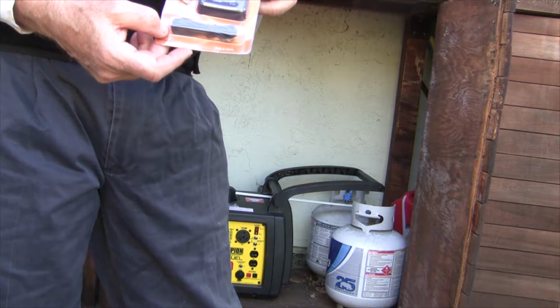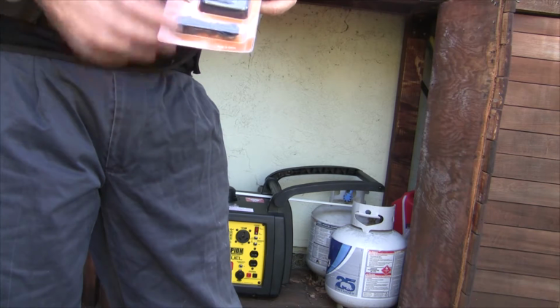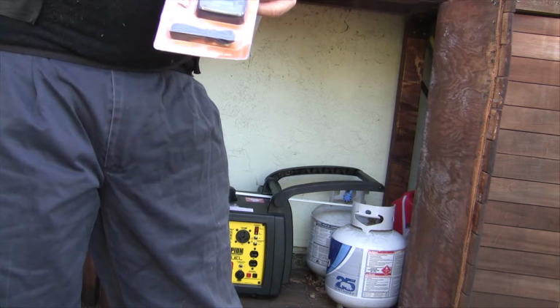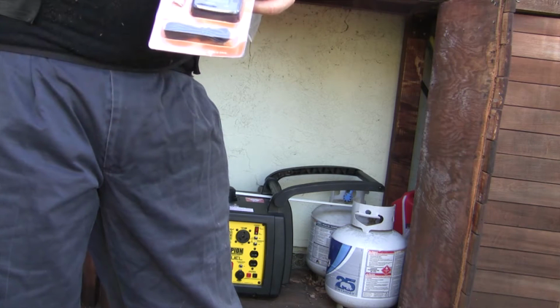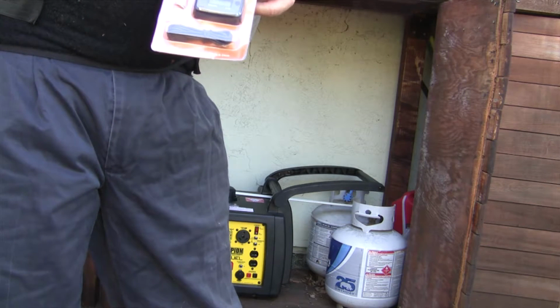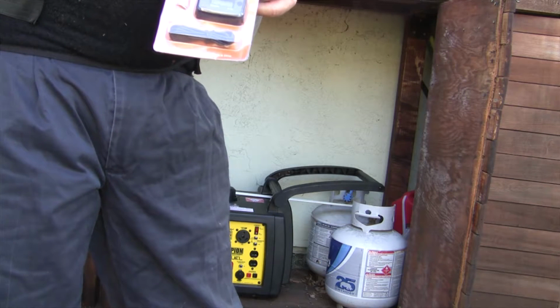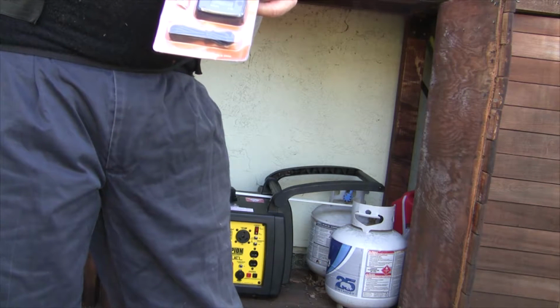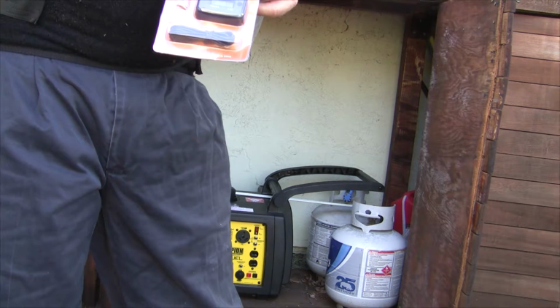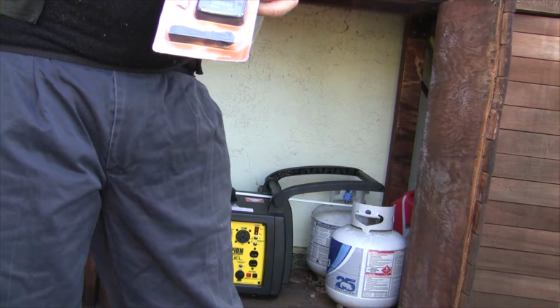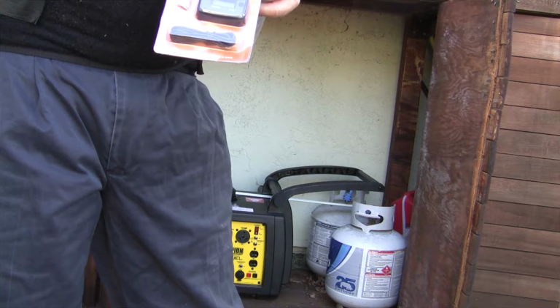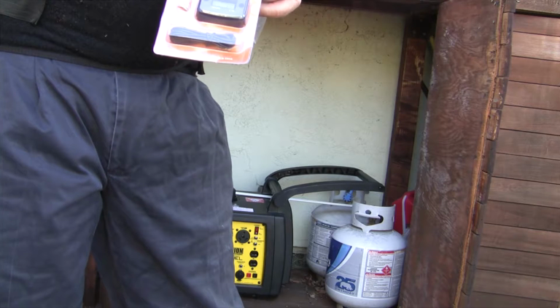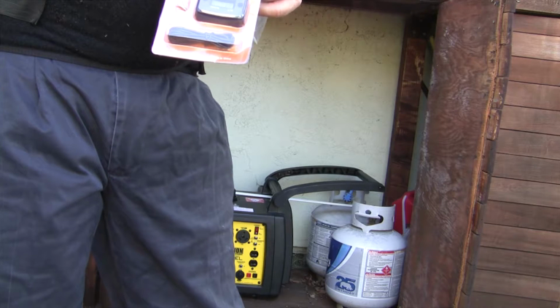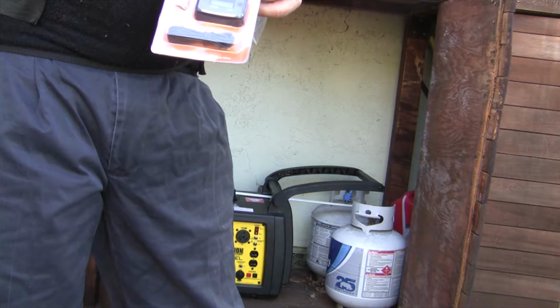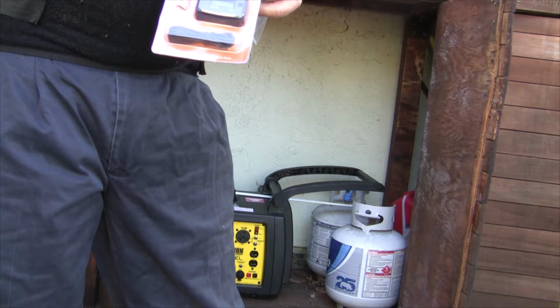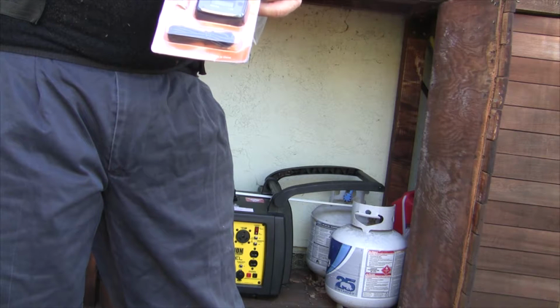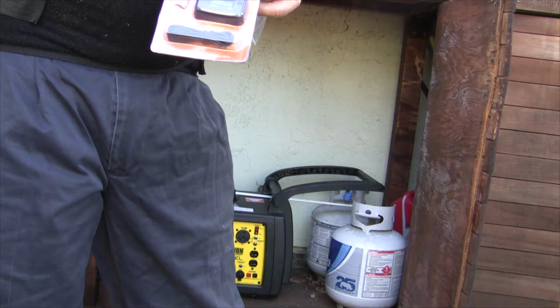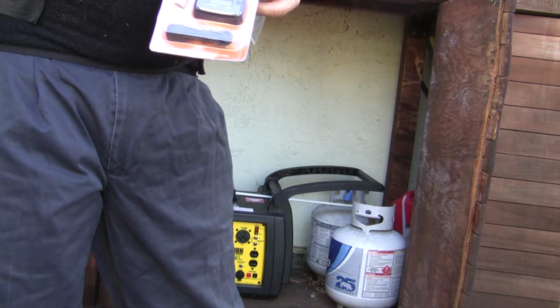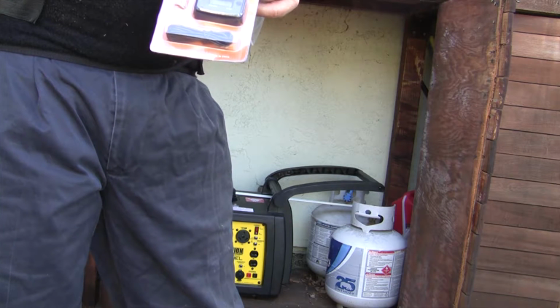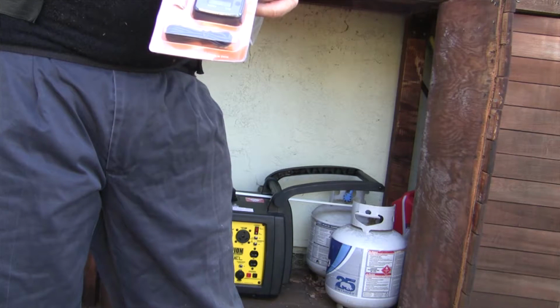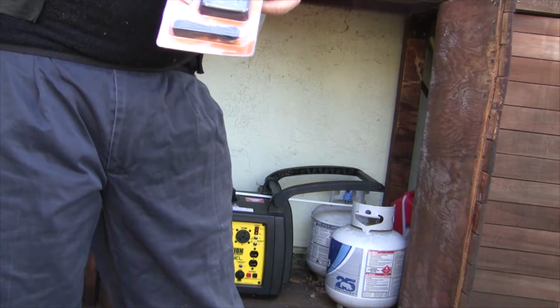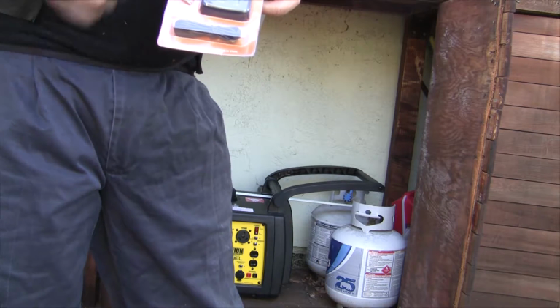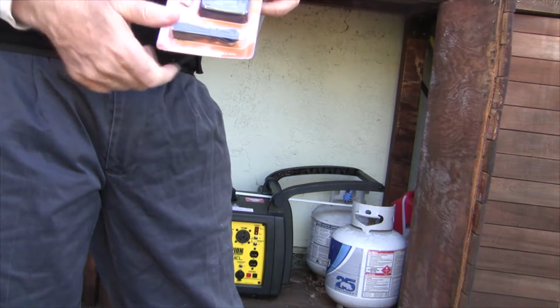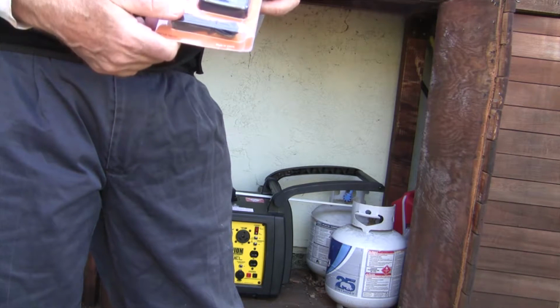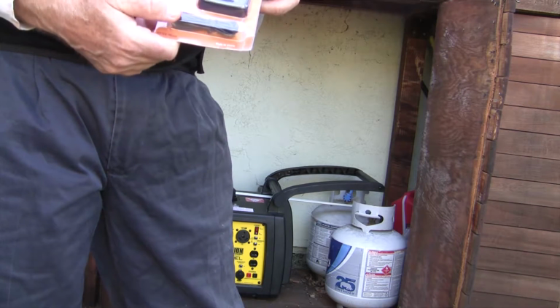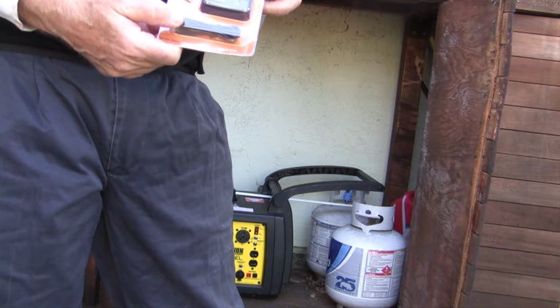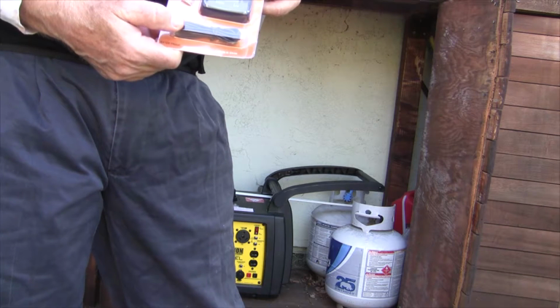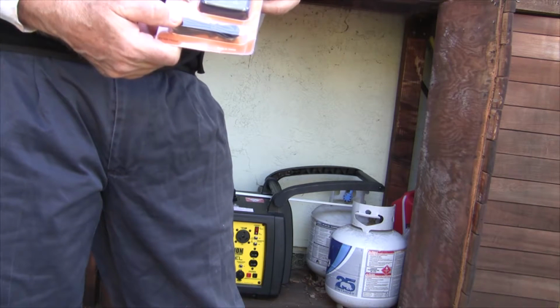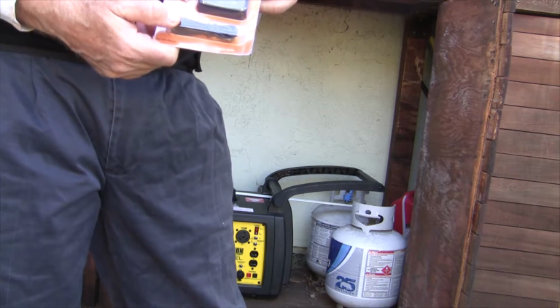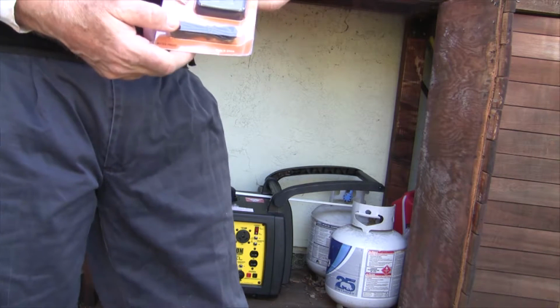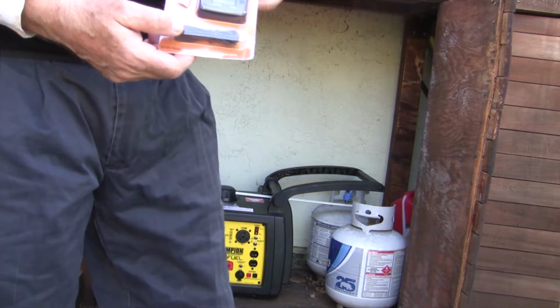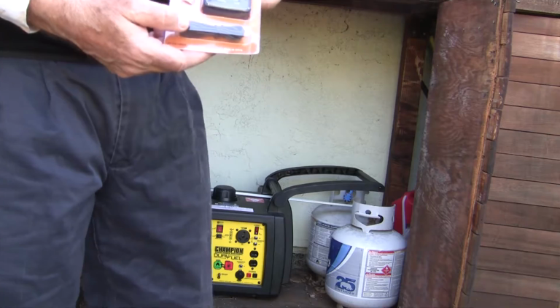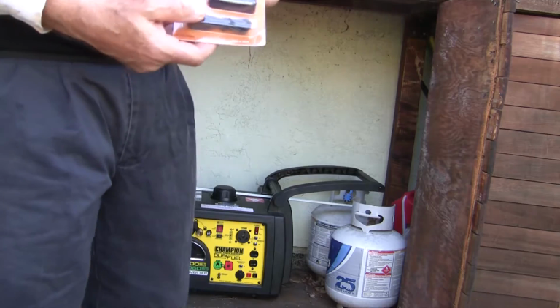I didn't install it right away, so I'm going to wait until I do my five hours when I change the oil, and then I'll put it on. I'll have a video about that later.